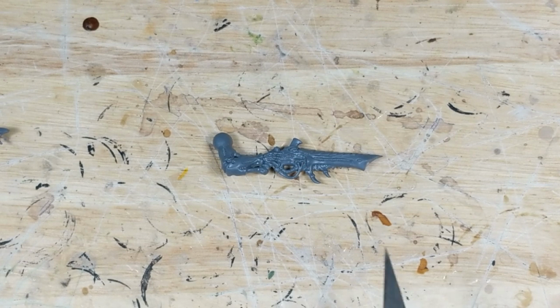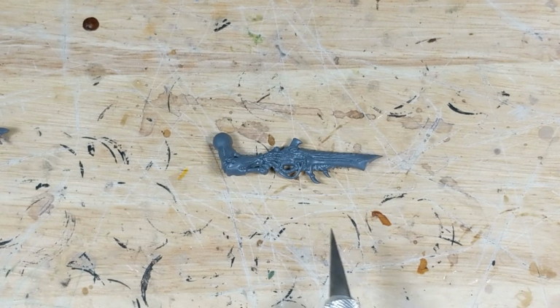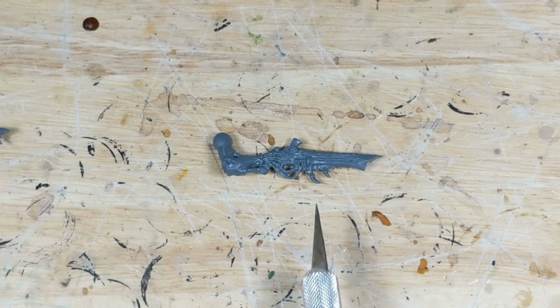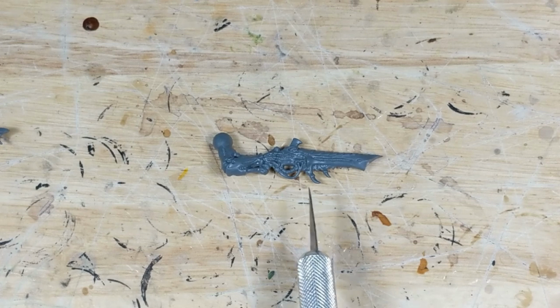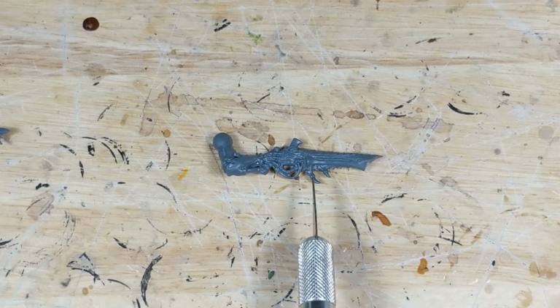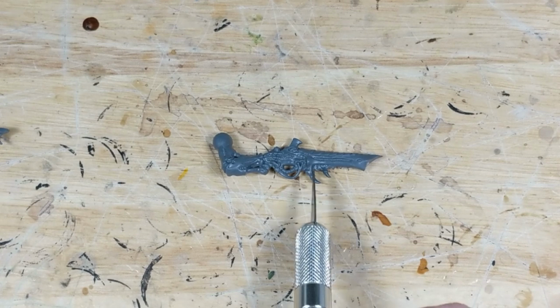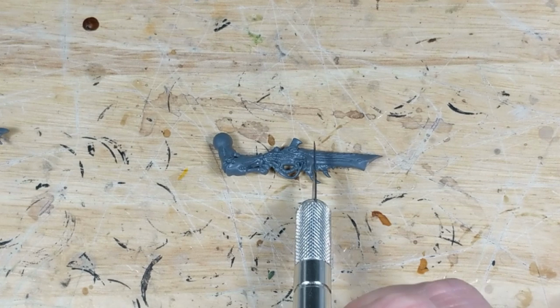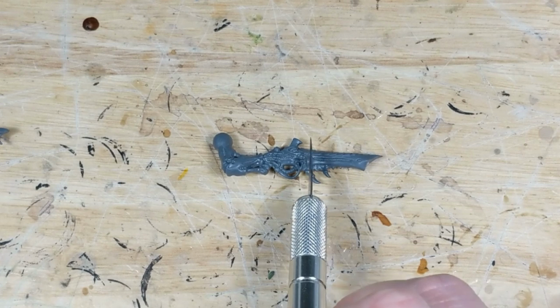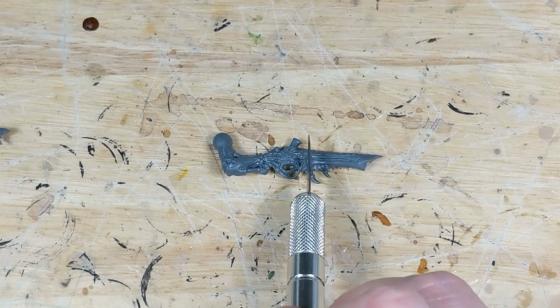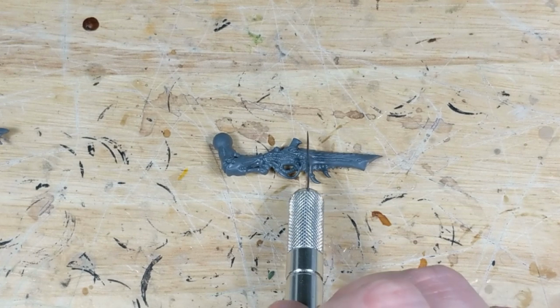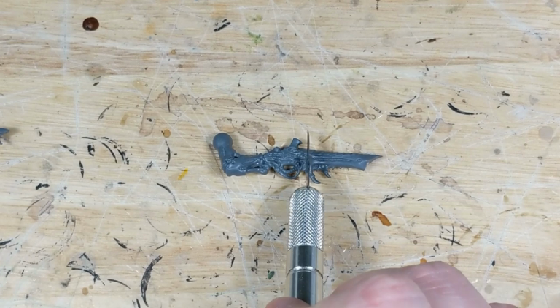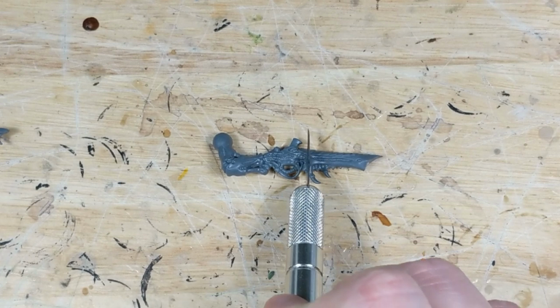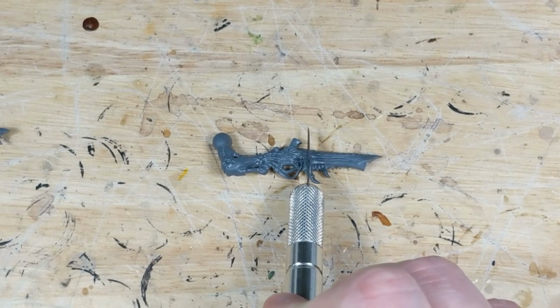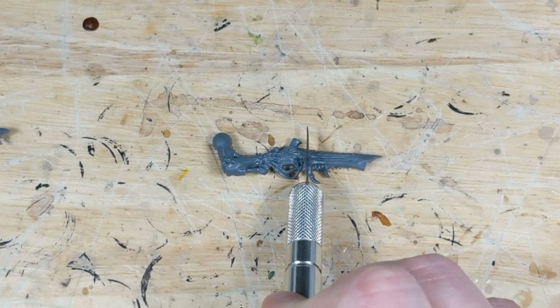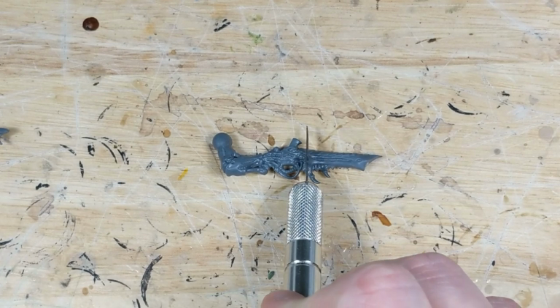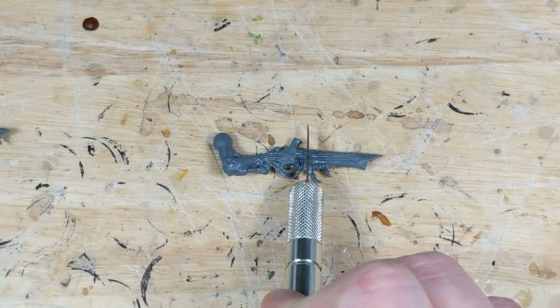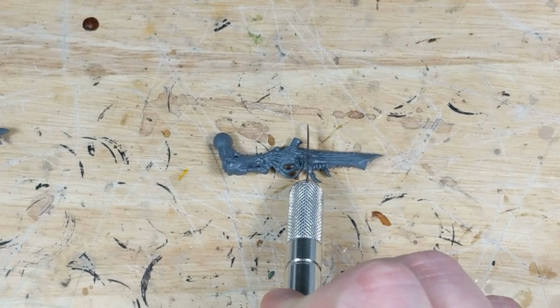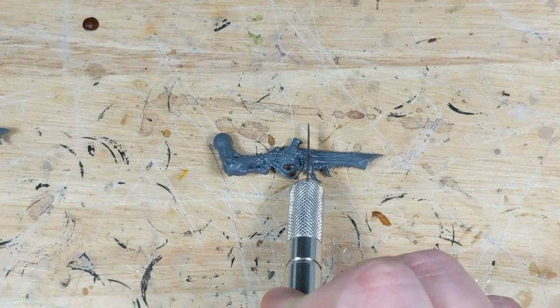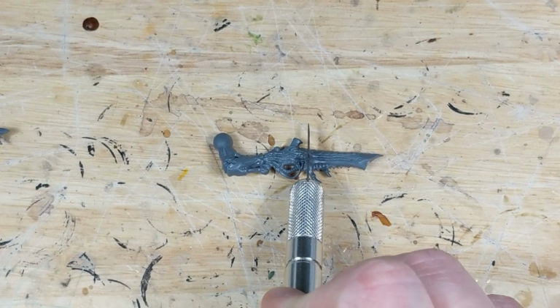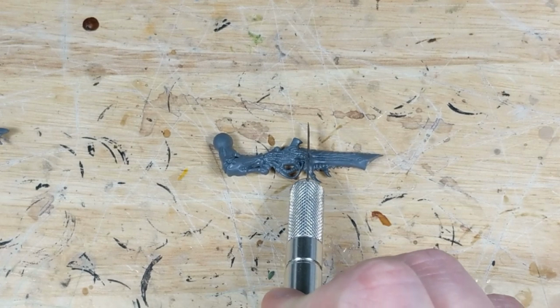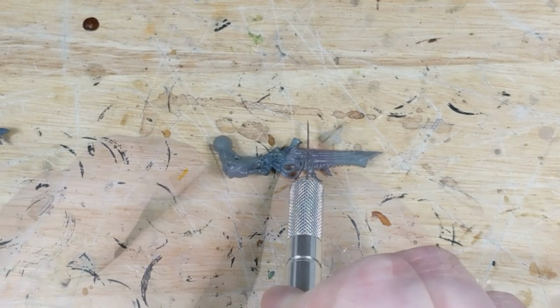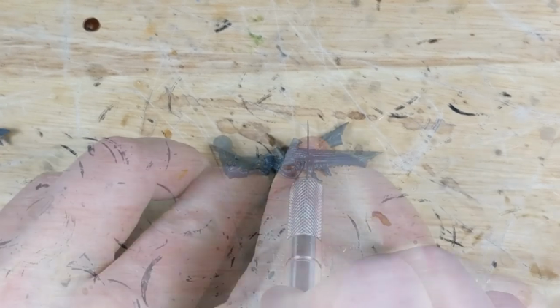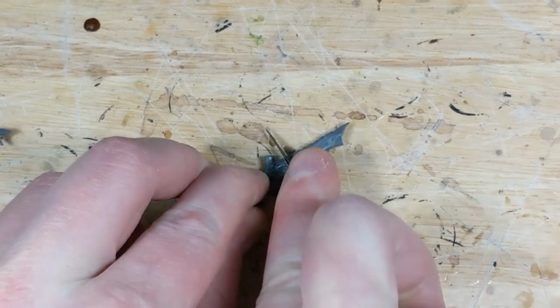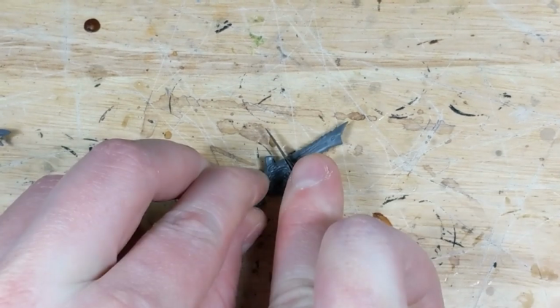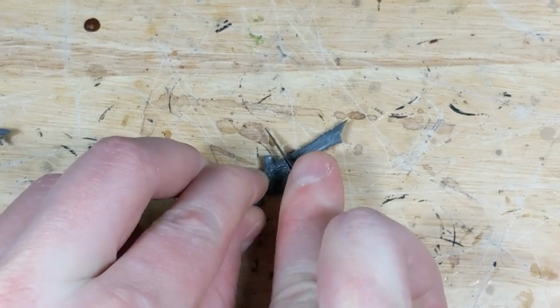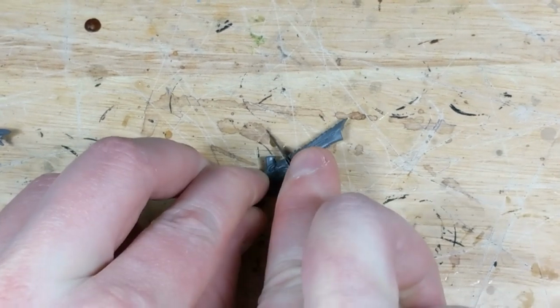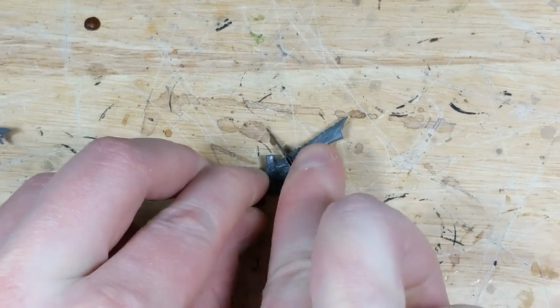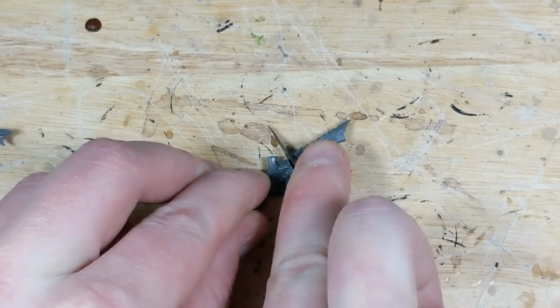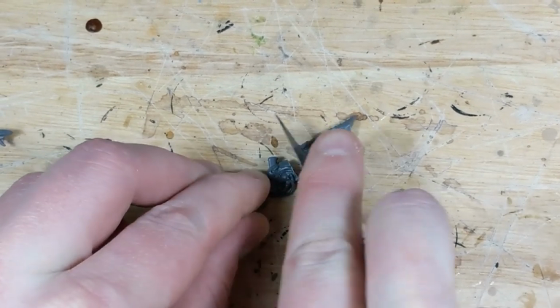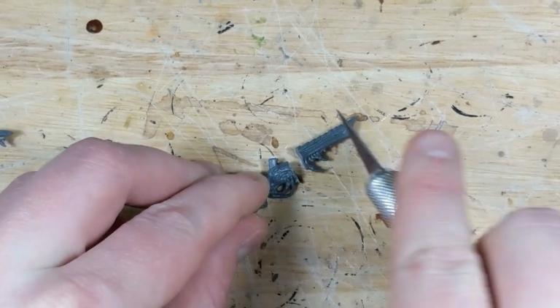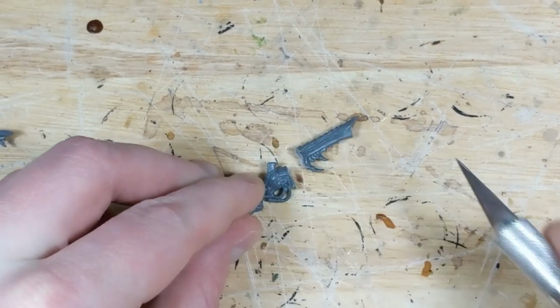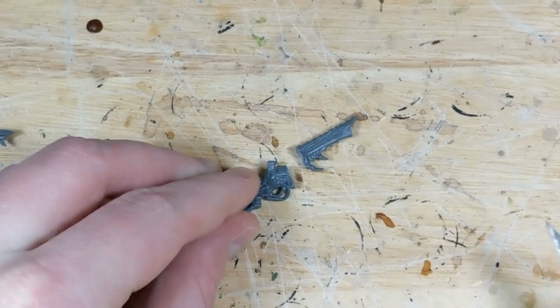First things first, I'm going to slice through the Deathspitter arm right at the base of the barrel, where the diameter flares out slightly.